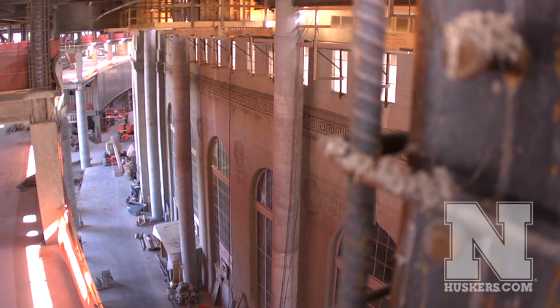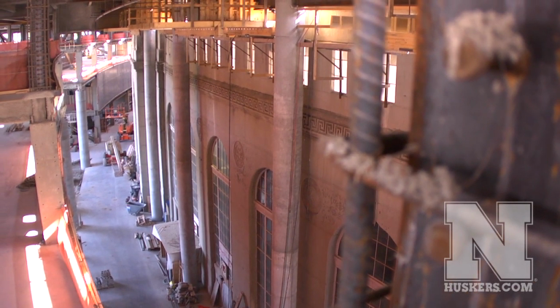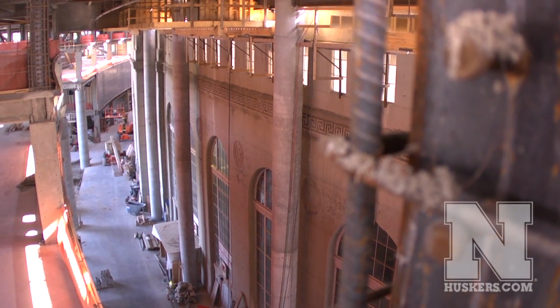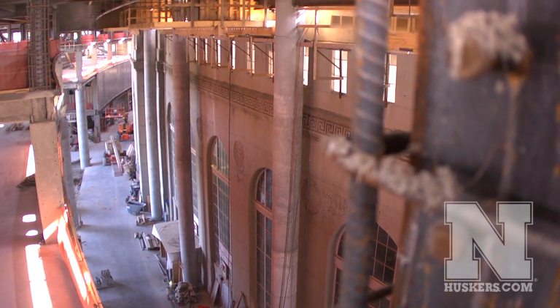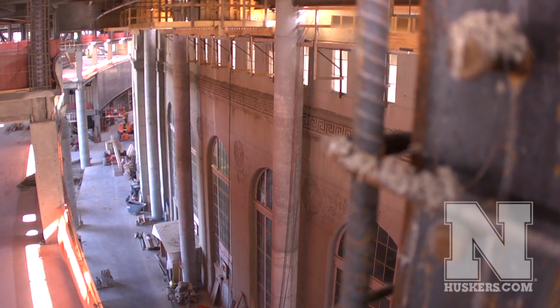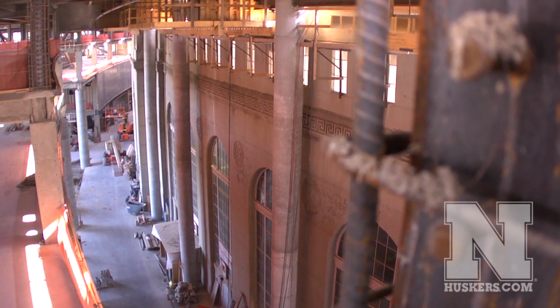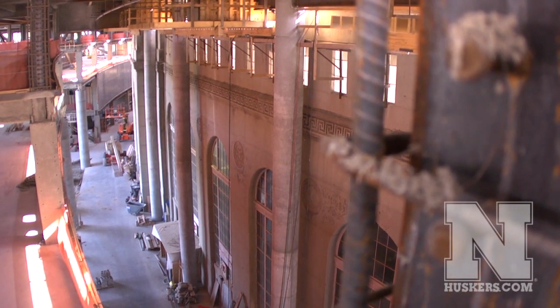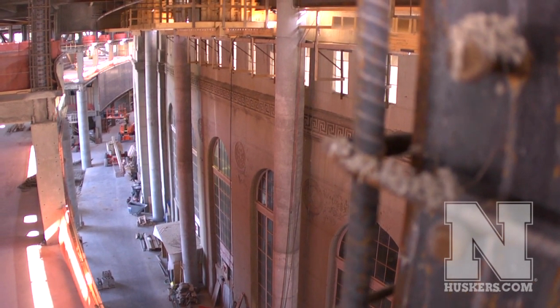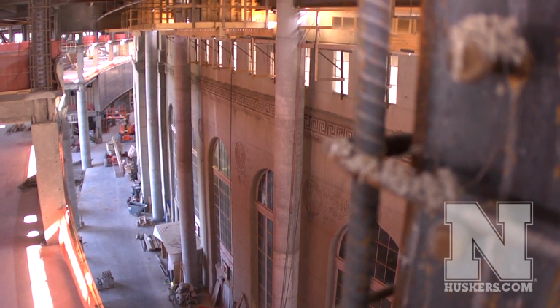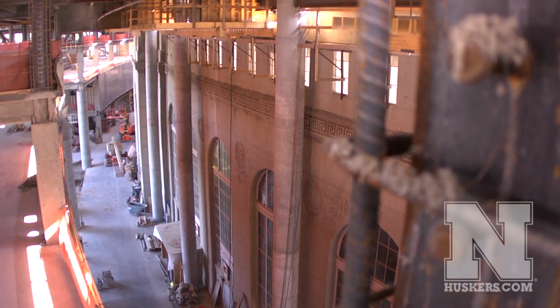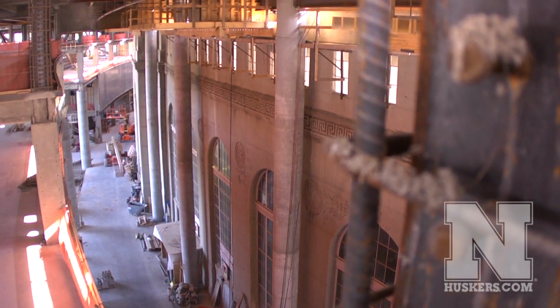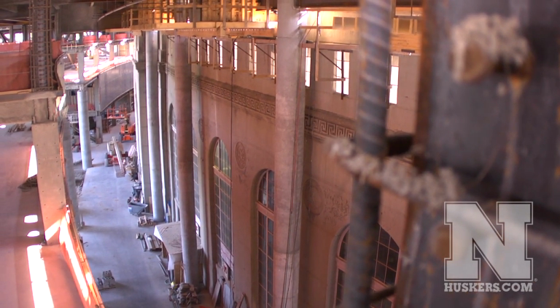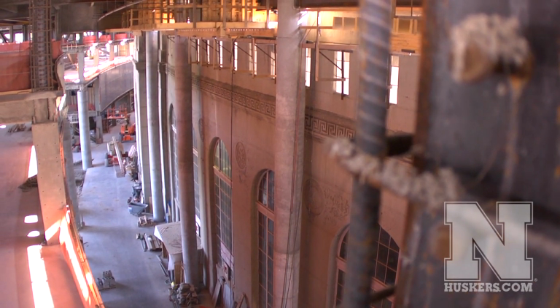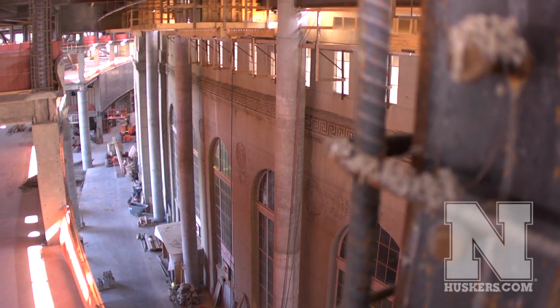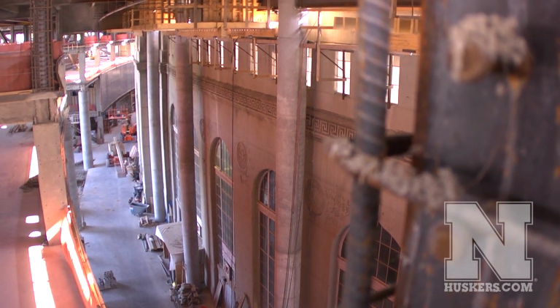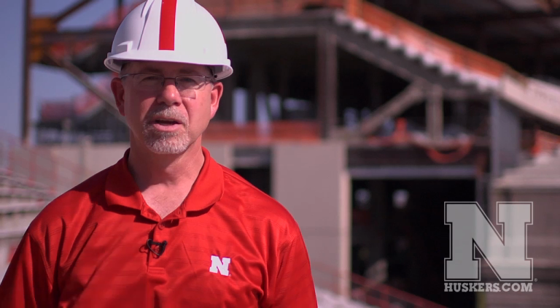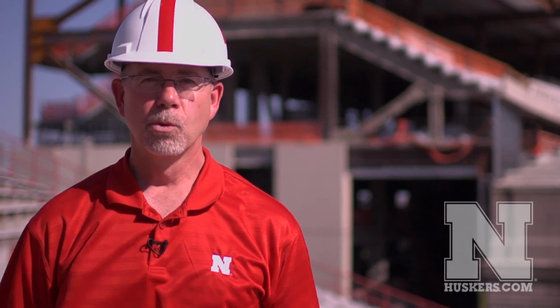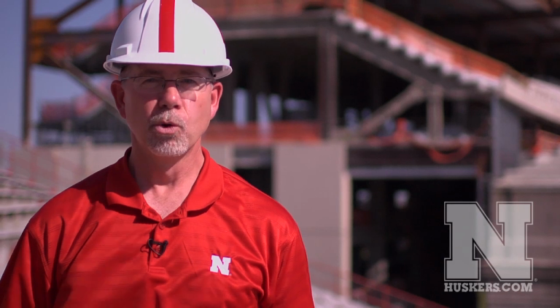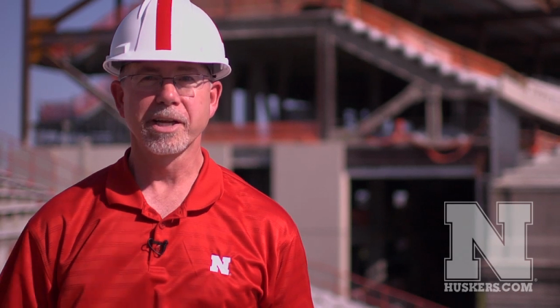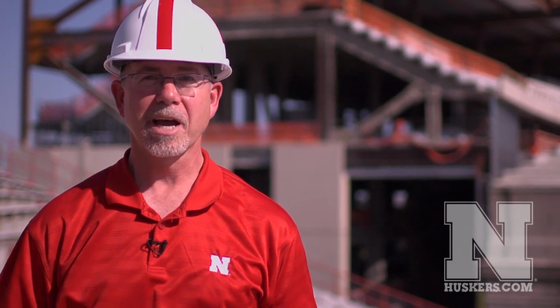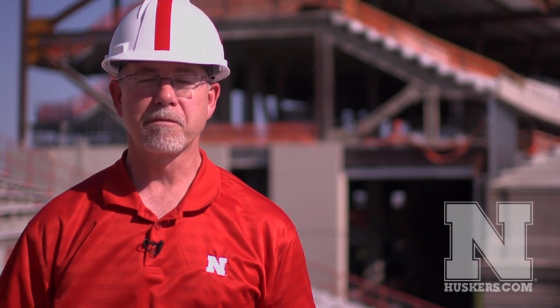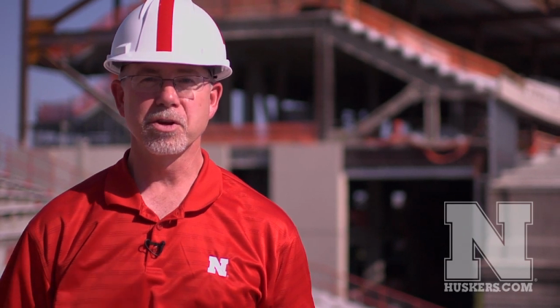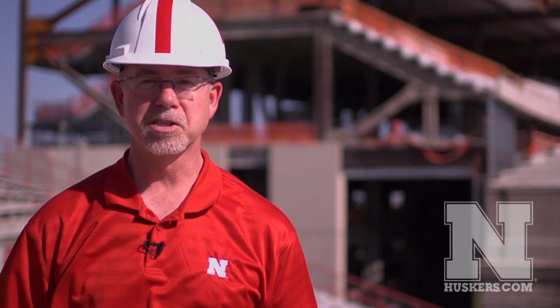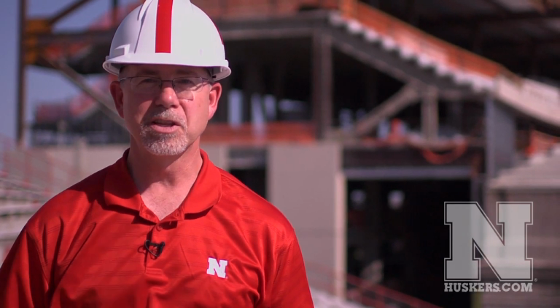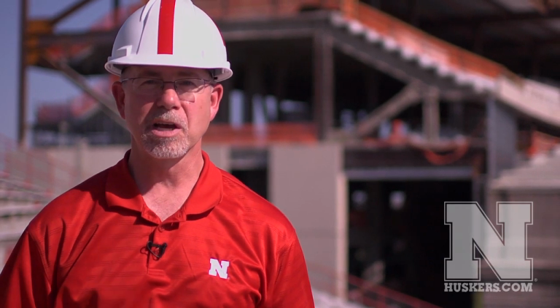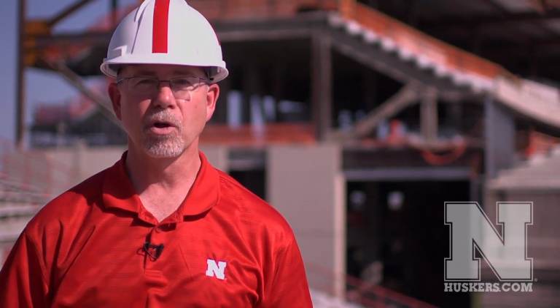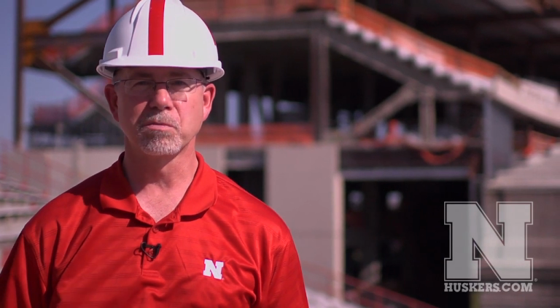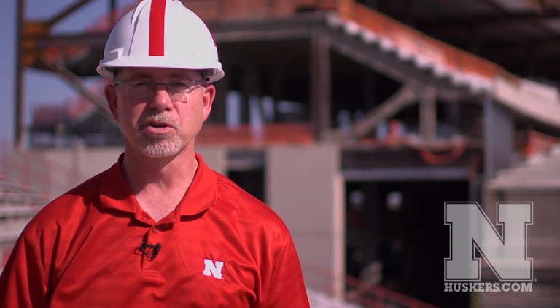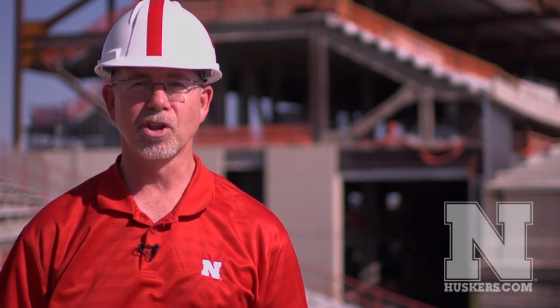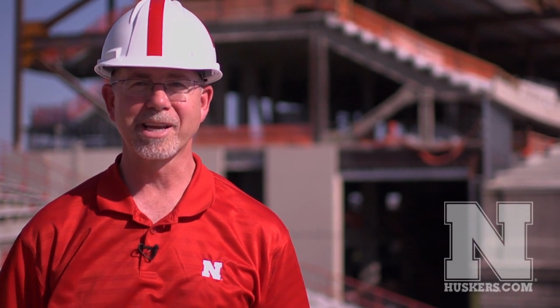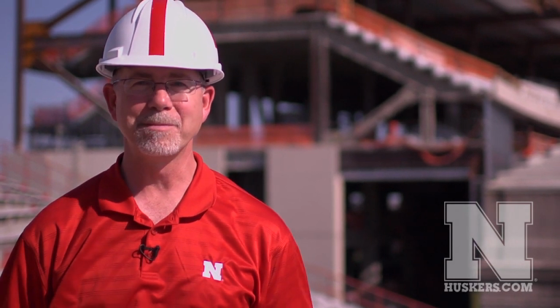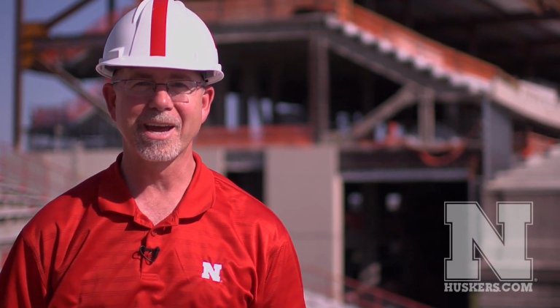I hope you enjoyed the tour of the E-Stadium expansion project. We're really excited for you to see this up close and personal on game day.